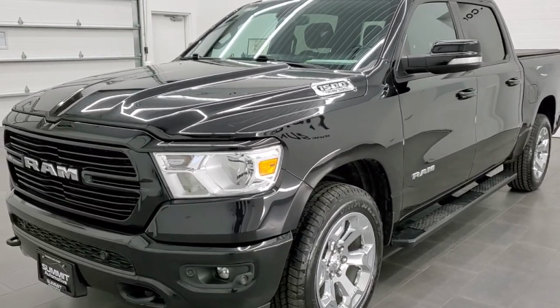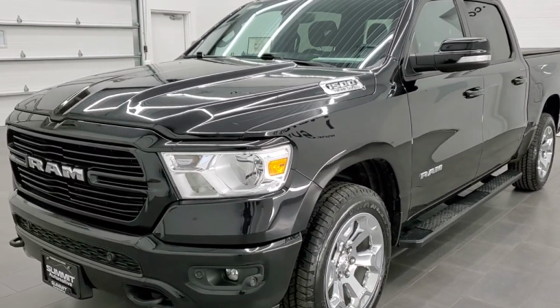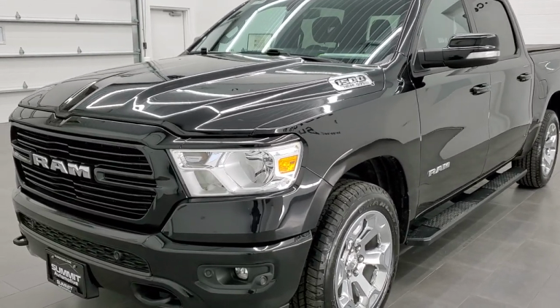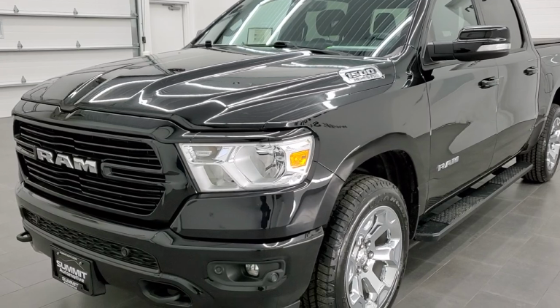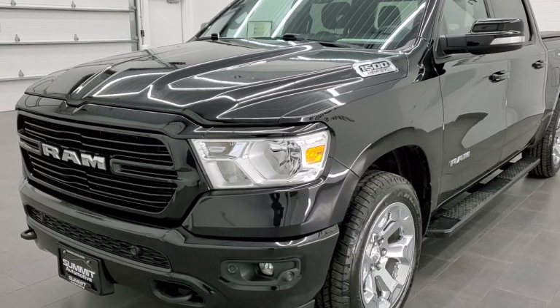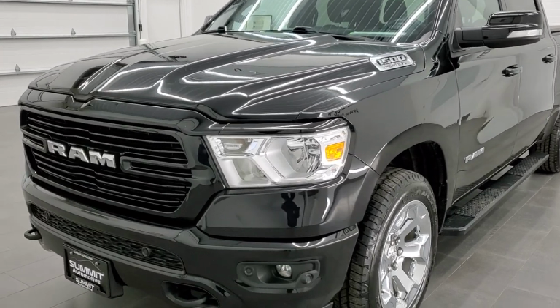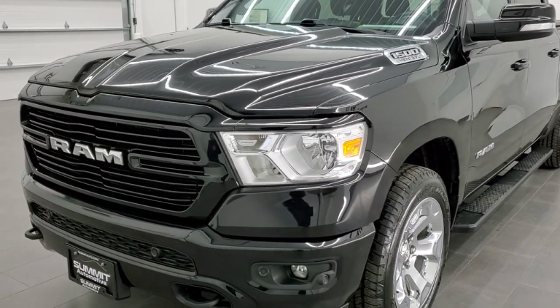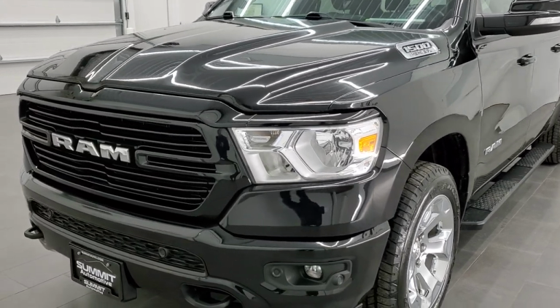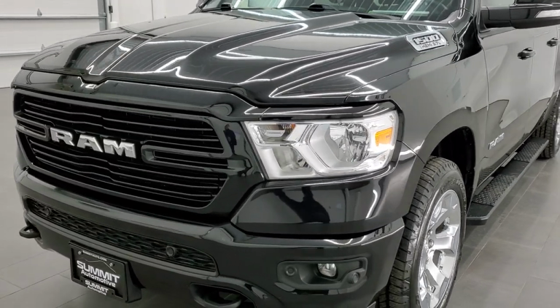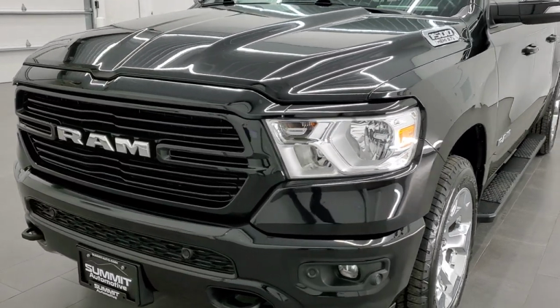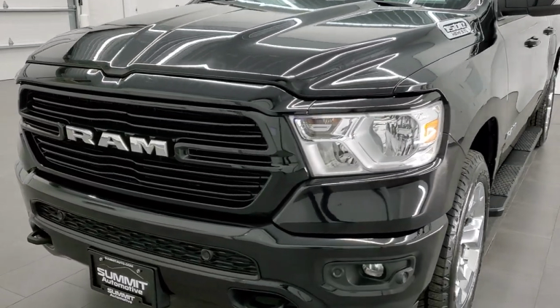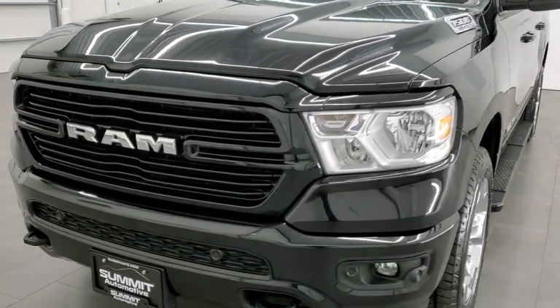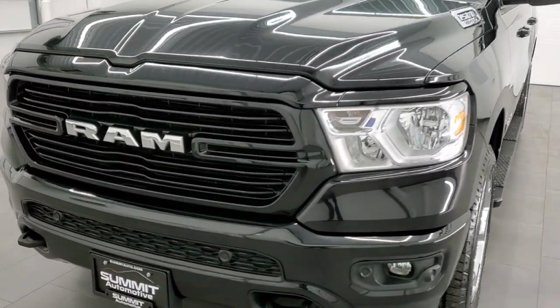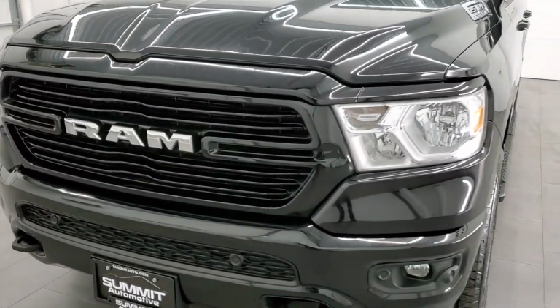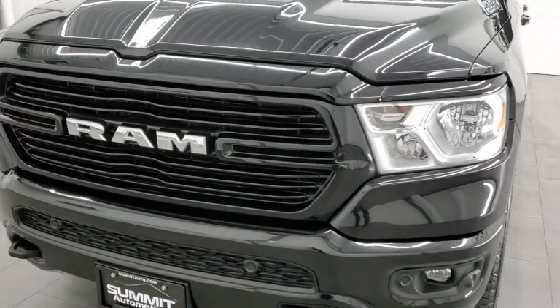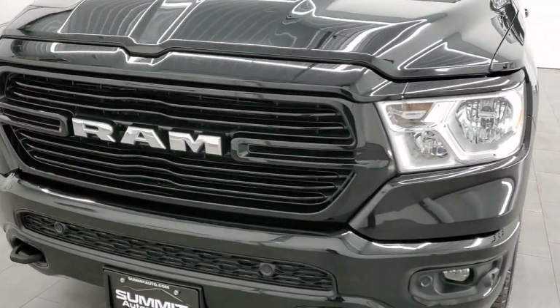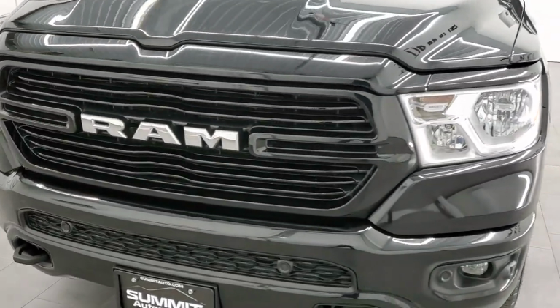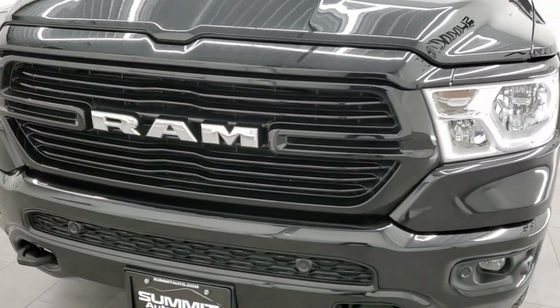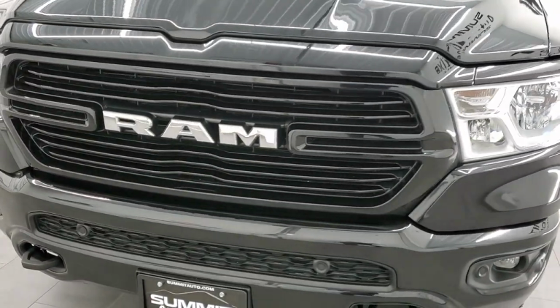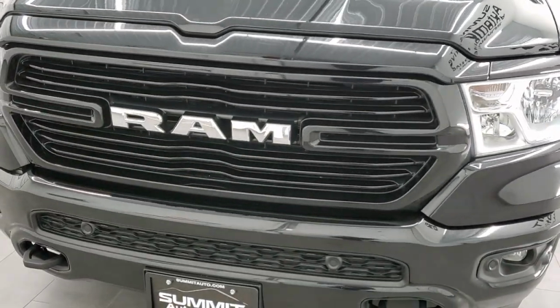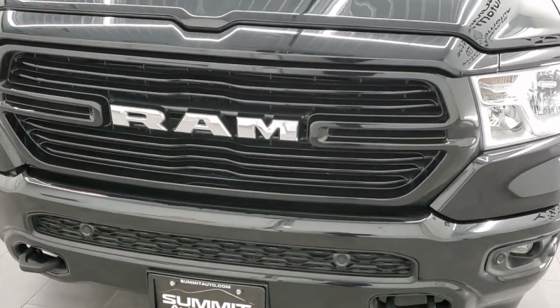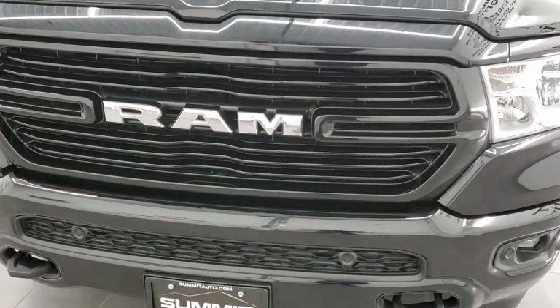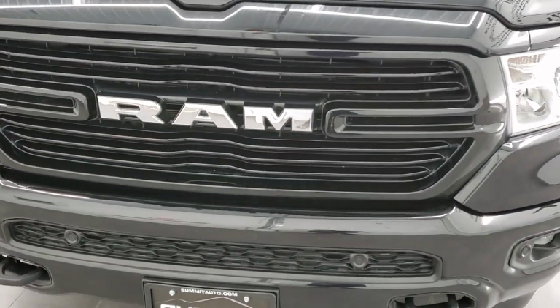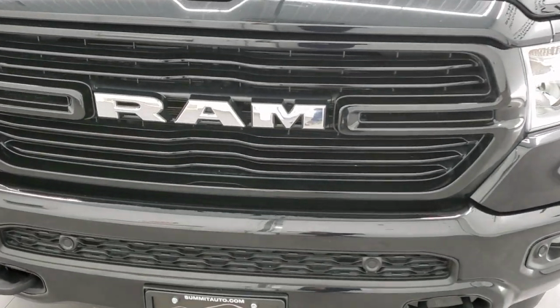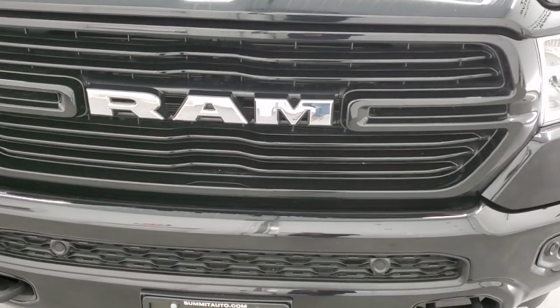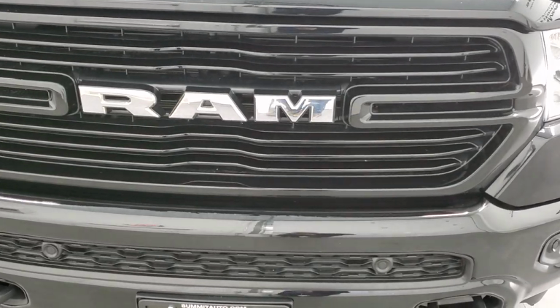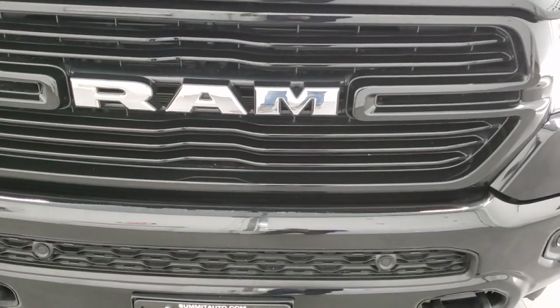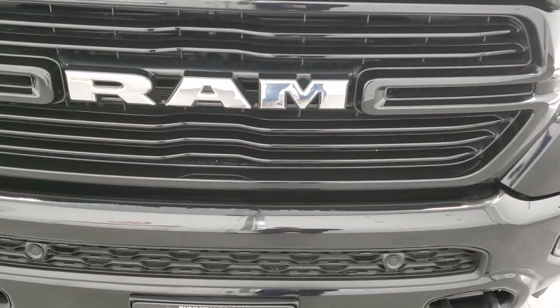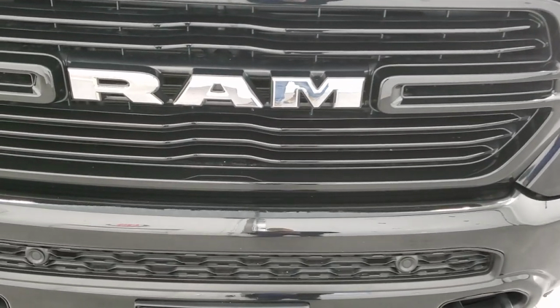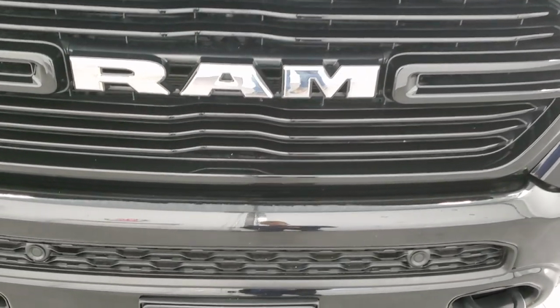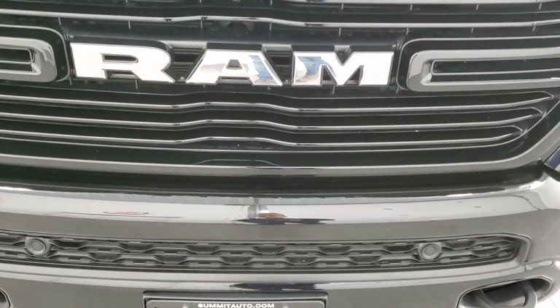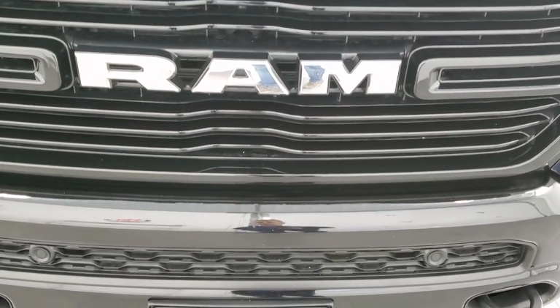We're going to go all the way around on this truck, start it up, take a look under the hood, and take a look underneath the truck in this video.